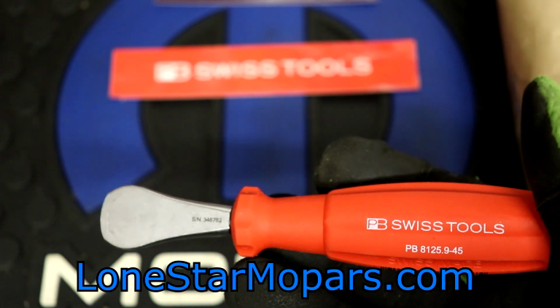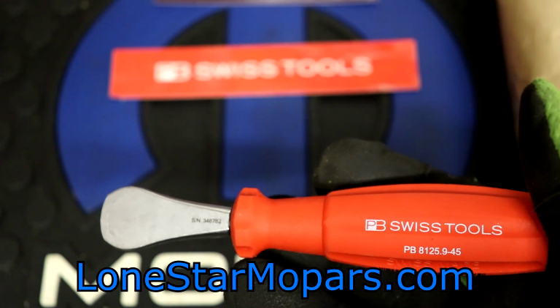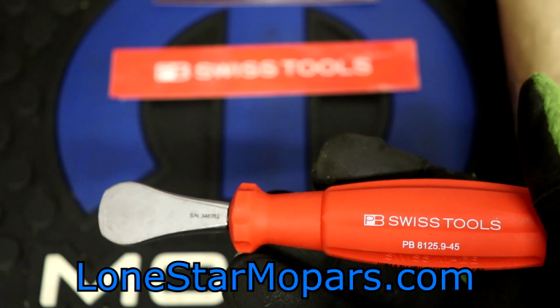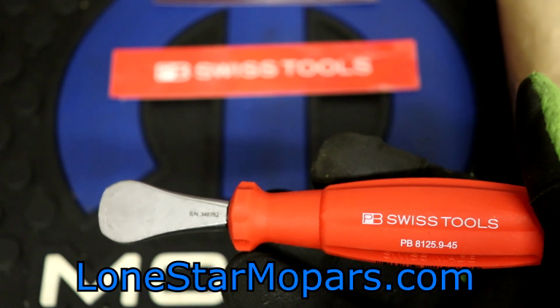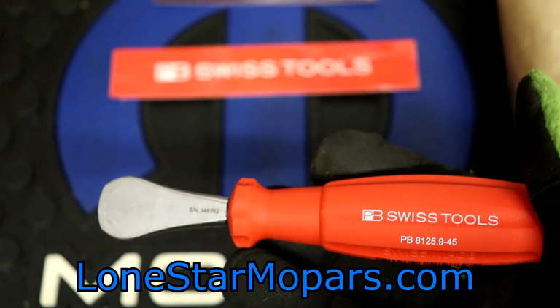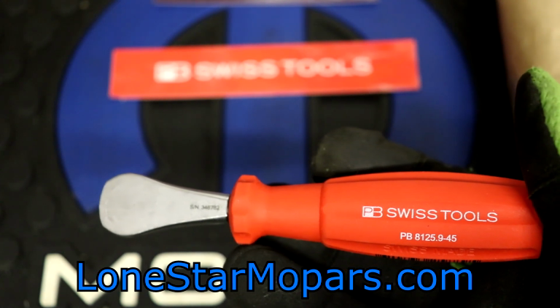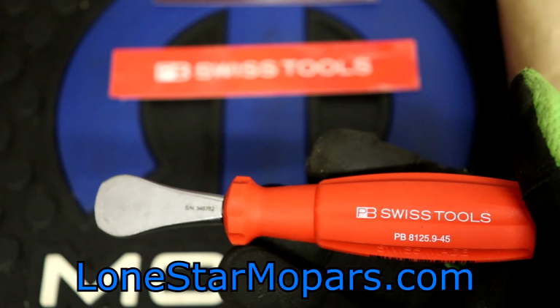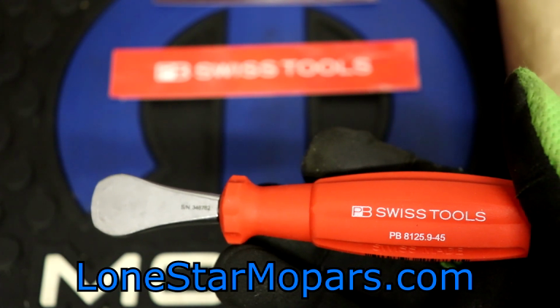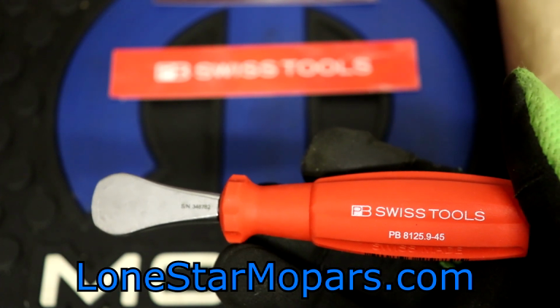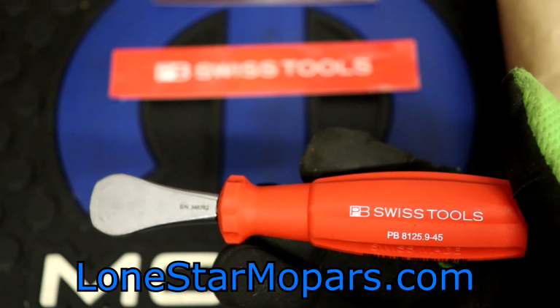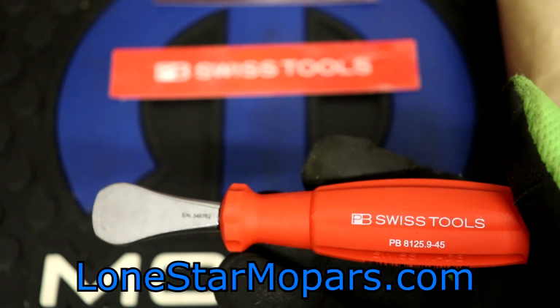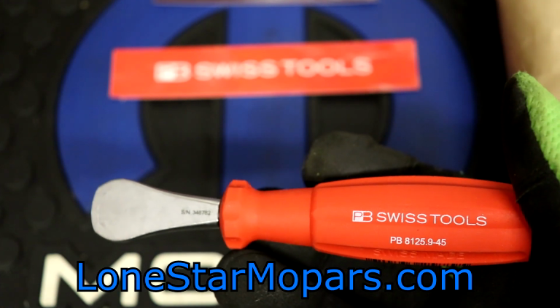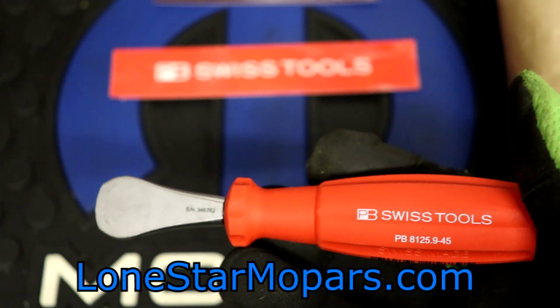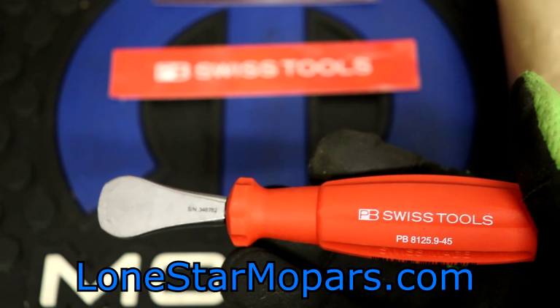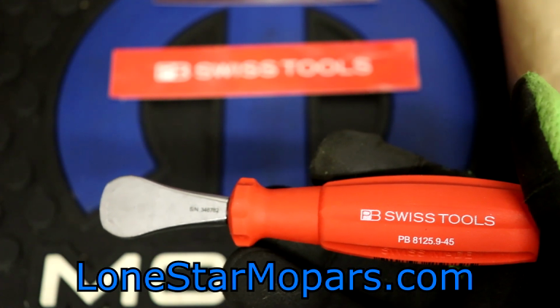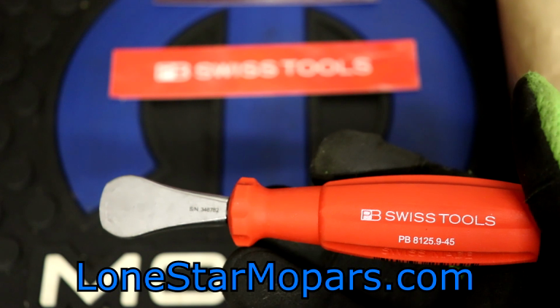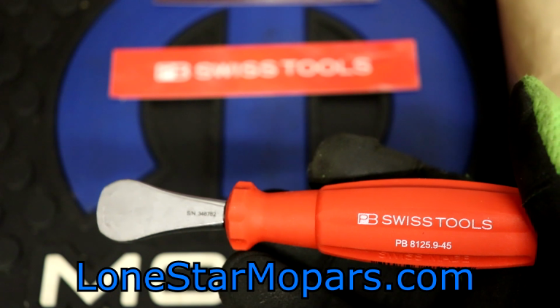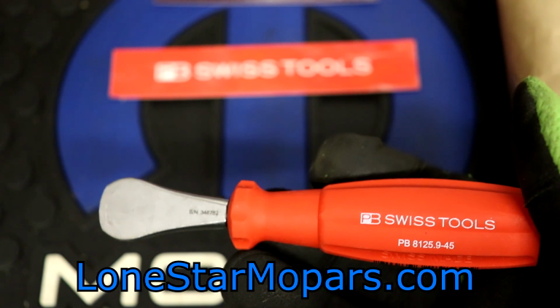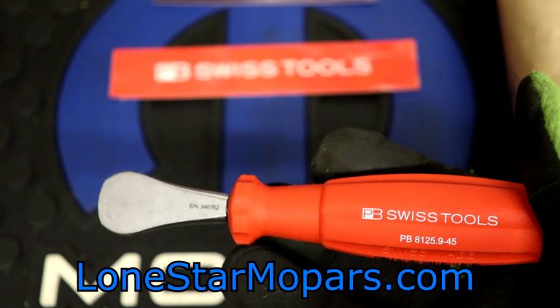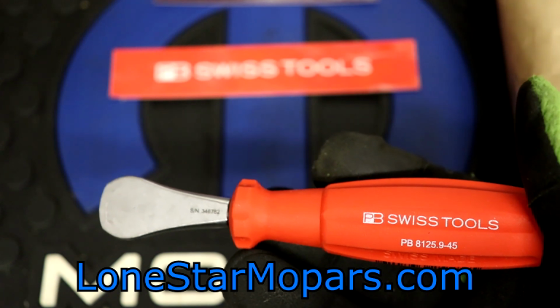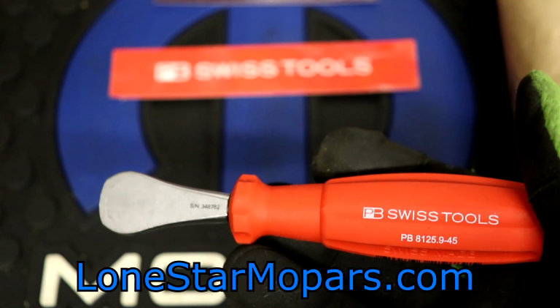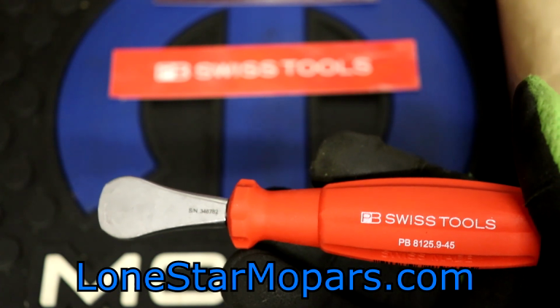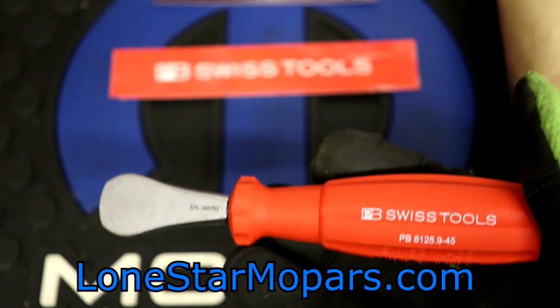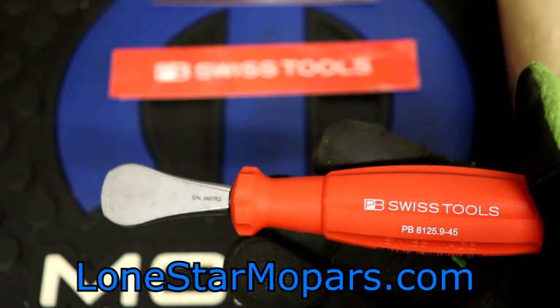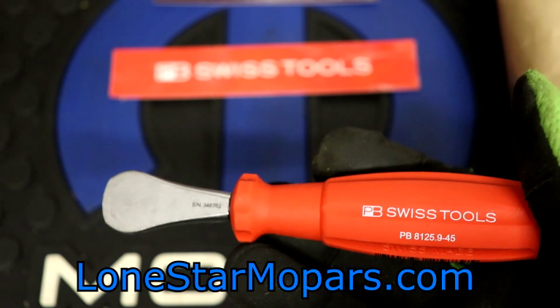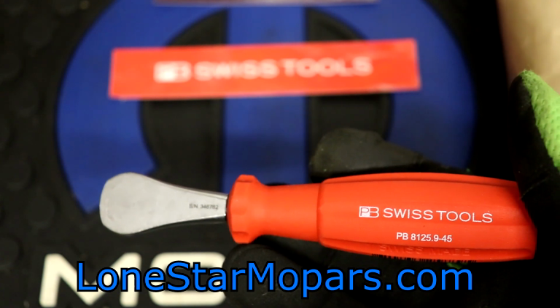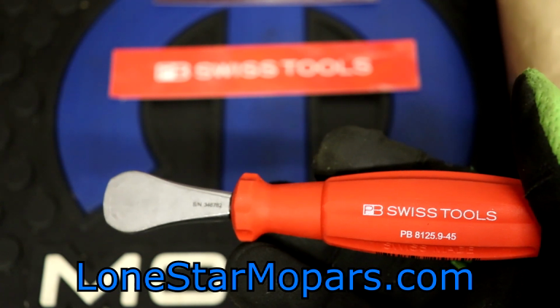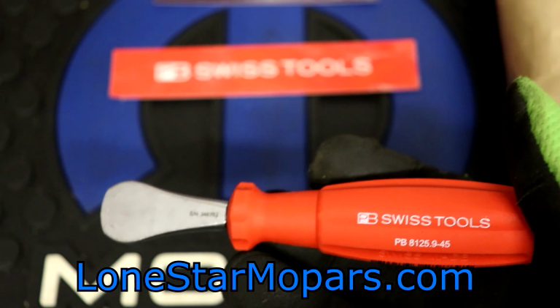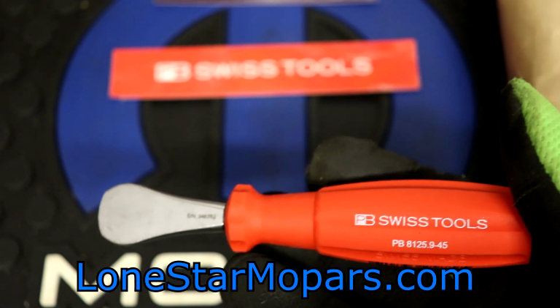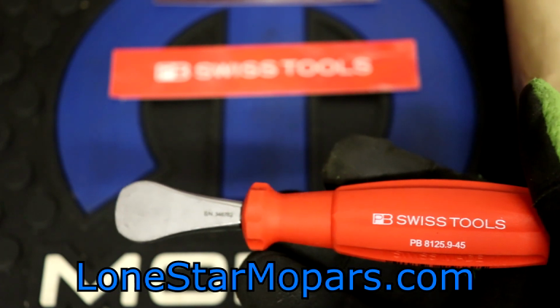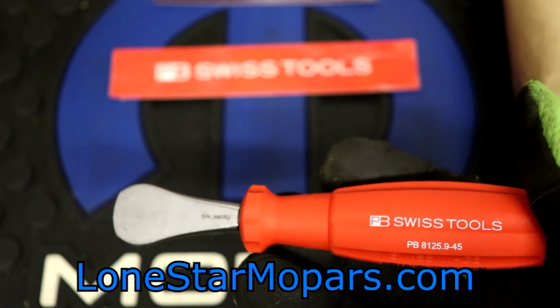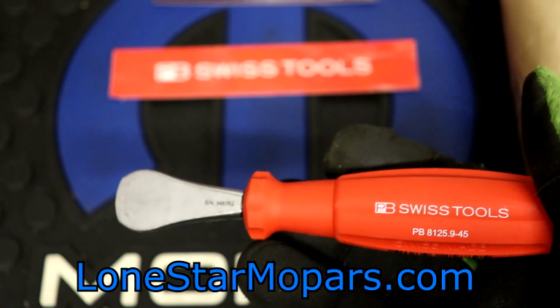If we take a look at it, you can see the part number there — PB 8125.9-45. This is the short one; there's also a longer one. This one's going to set you back $18.35. They're kind of more spendy than I would have thought. I think the longer one's $20+. The file handle, just before I forget, is $3.95. So they're not bad at all on that front.